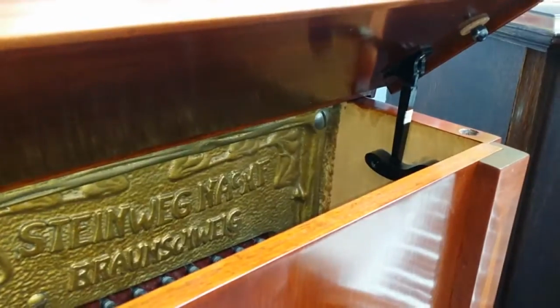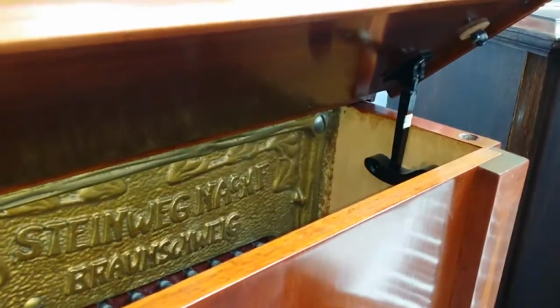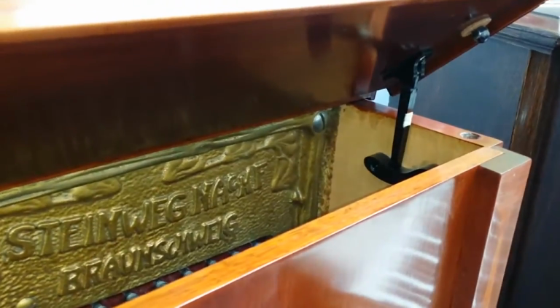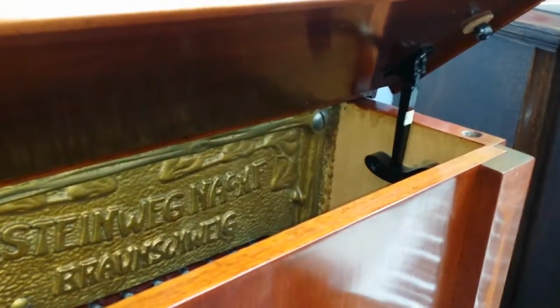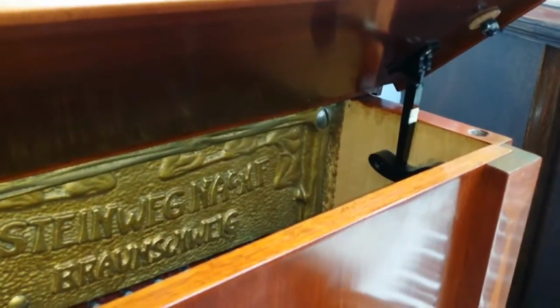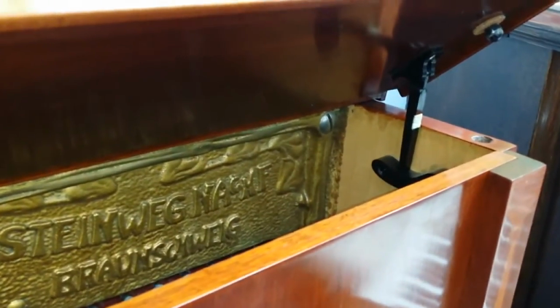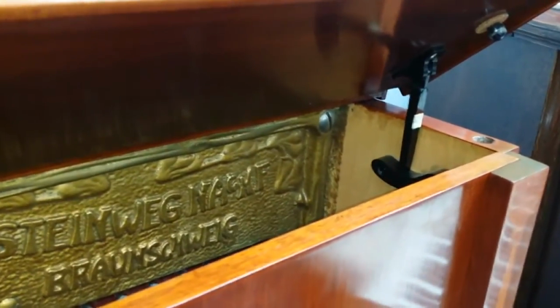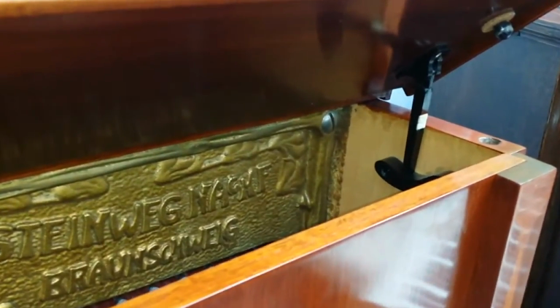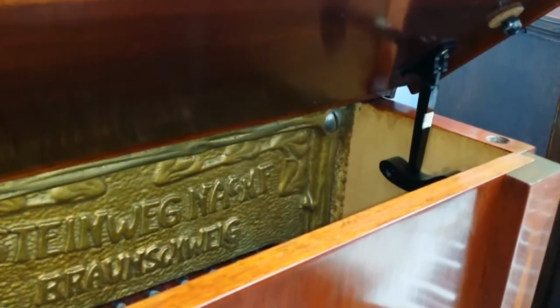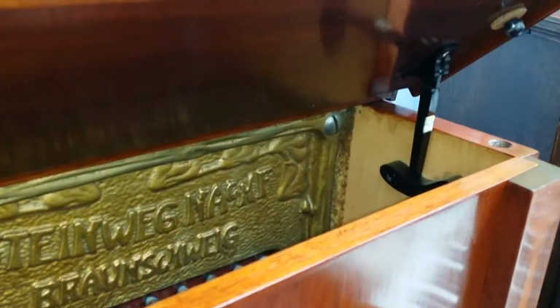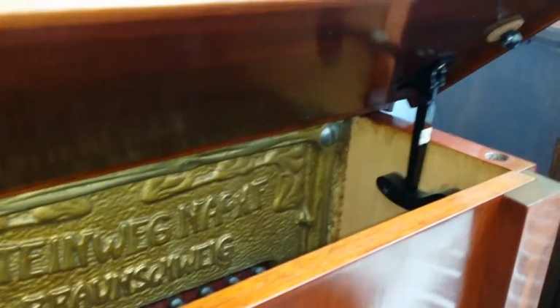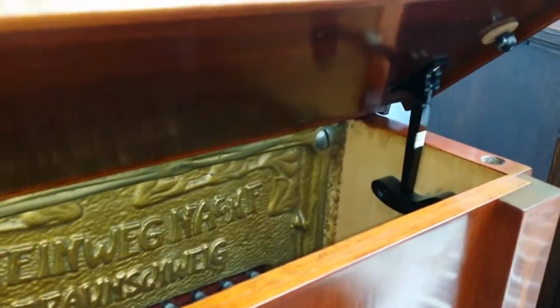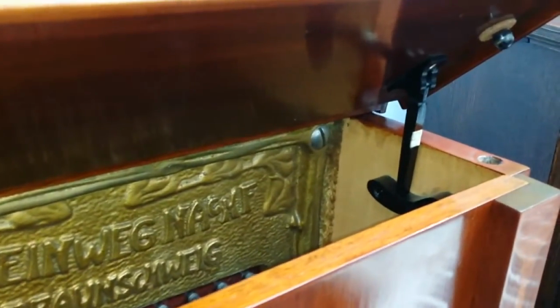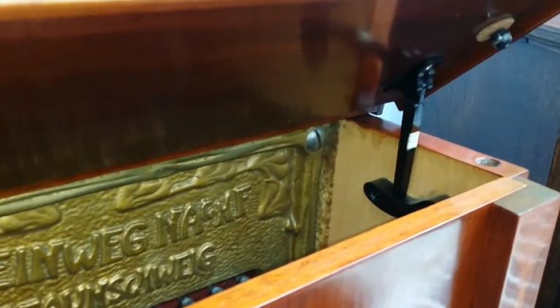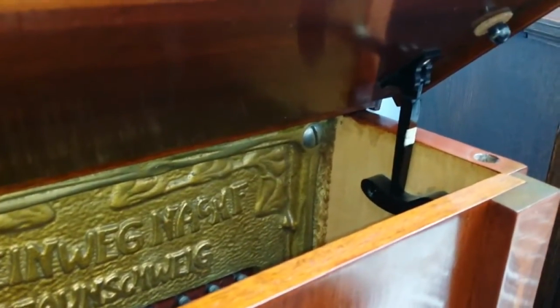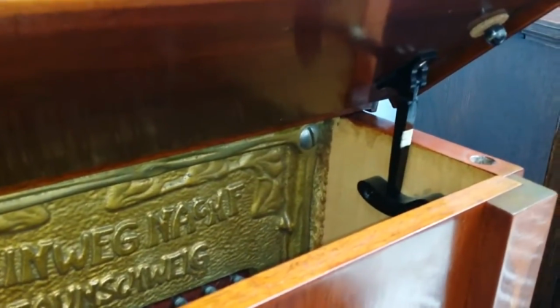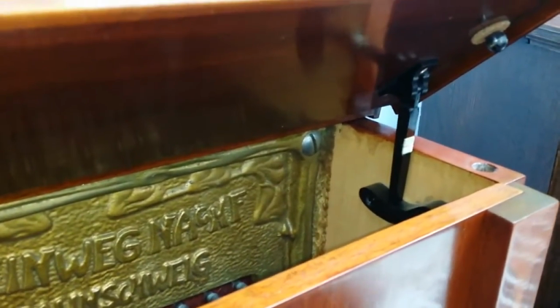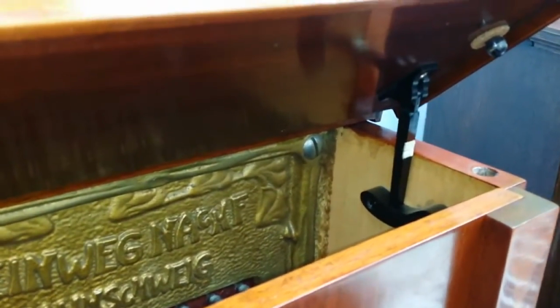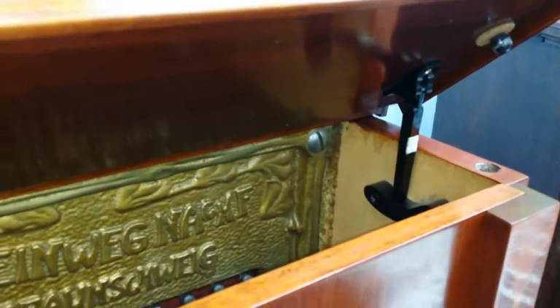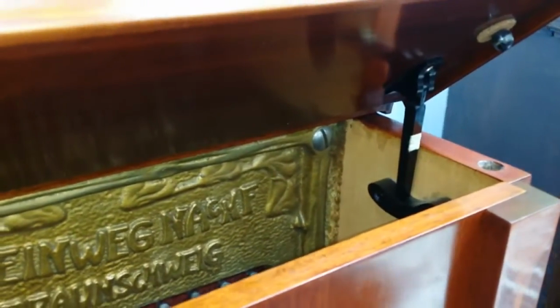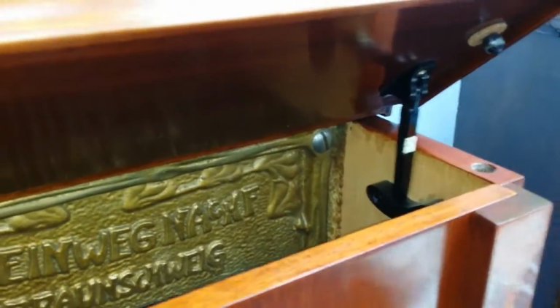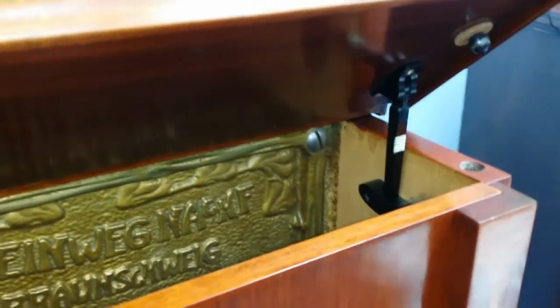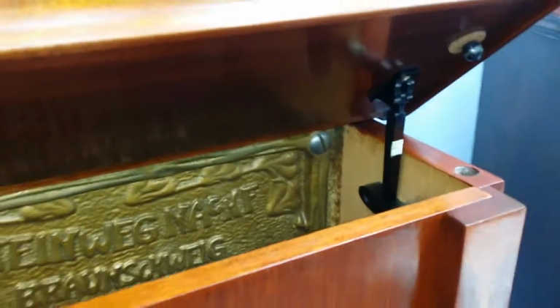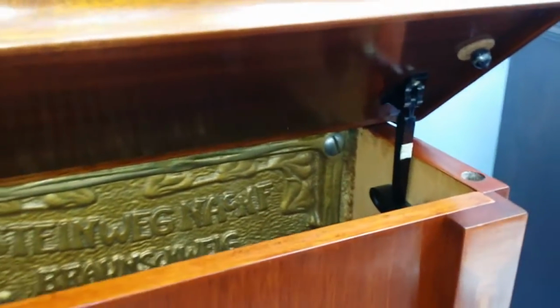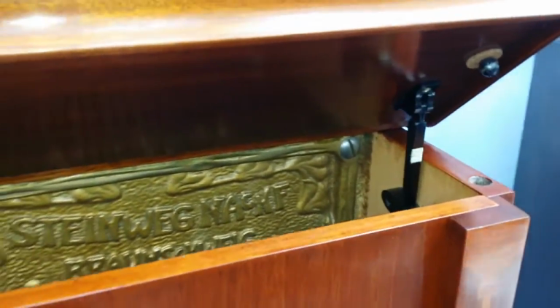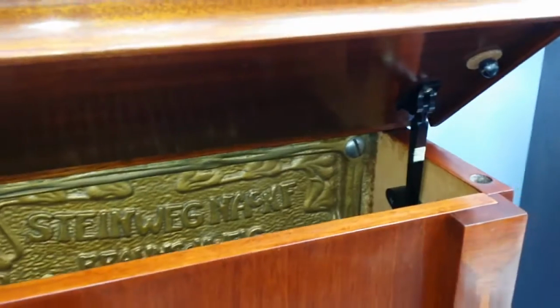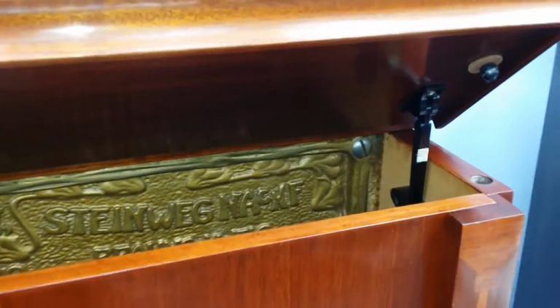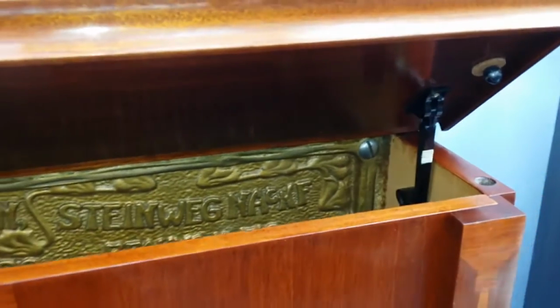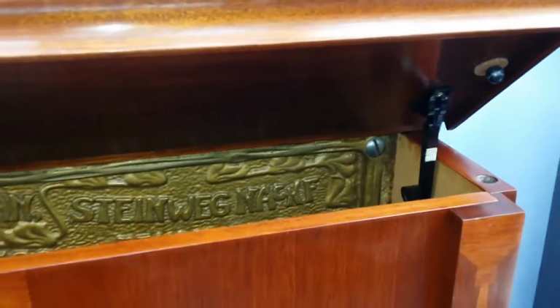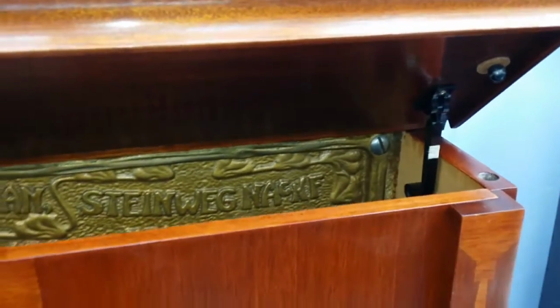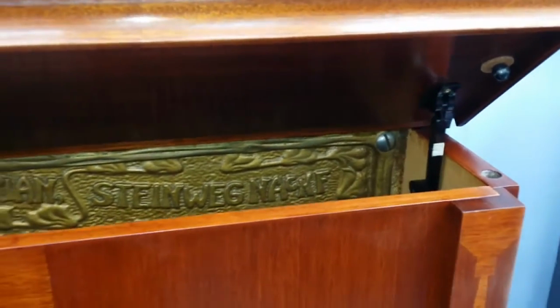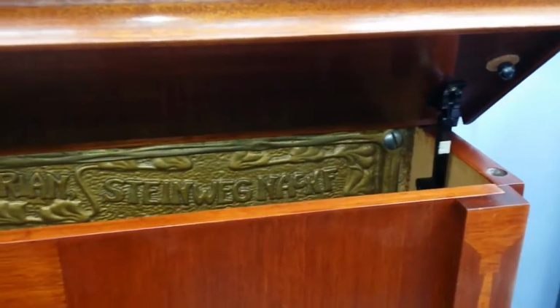Grotrian also has a prop stay which, if you want to get extra volume out of the piano, is an automatic prop stay.